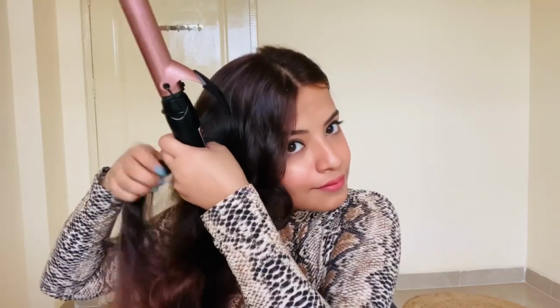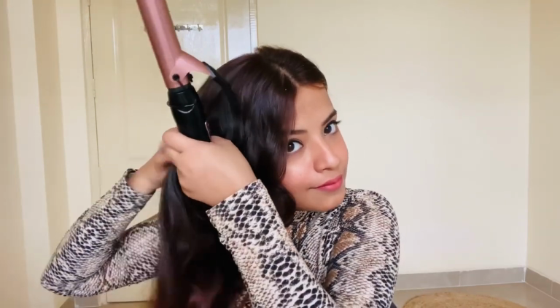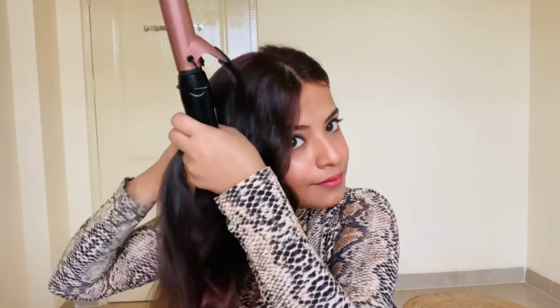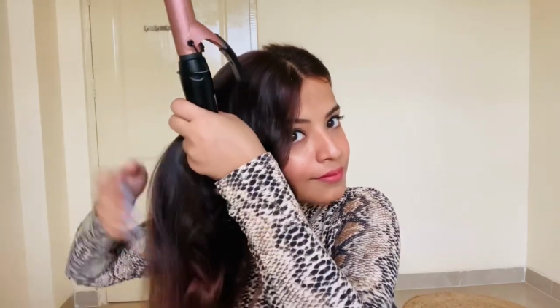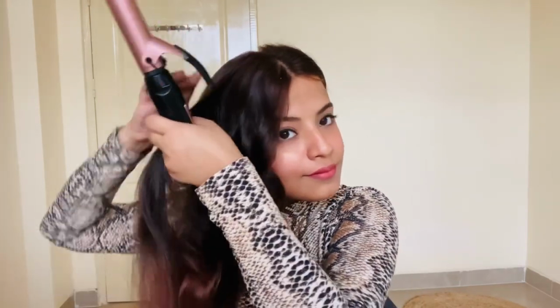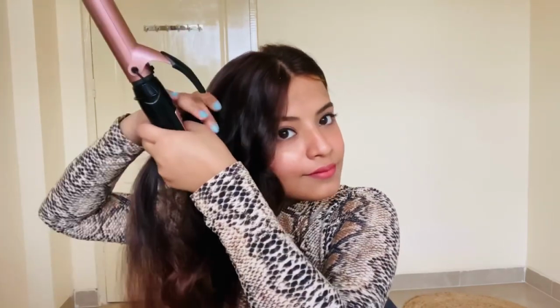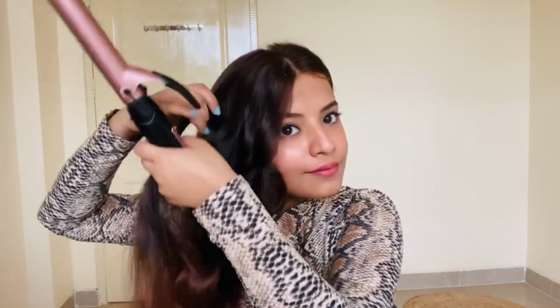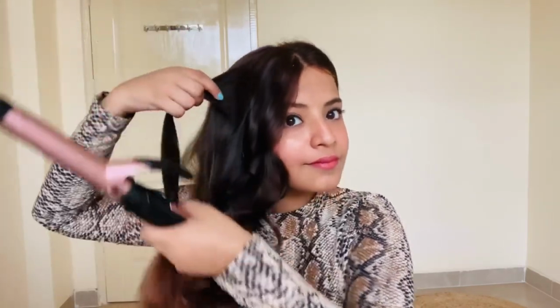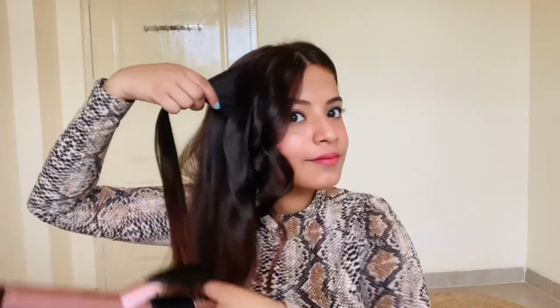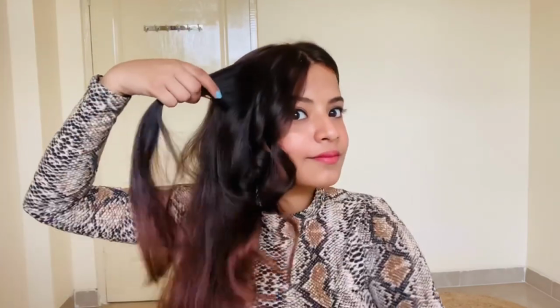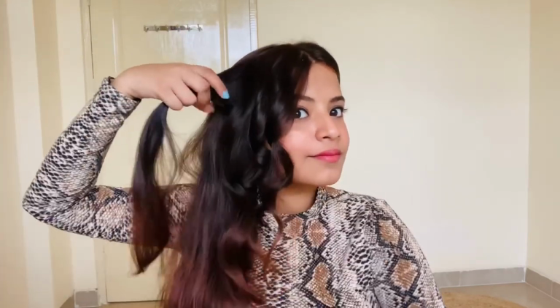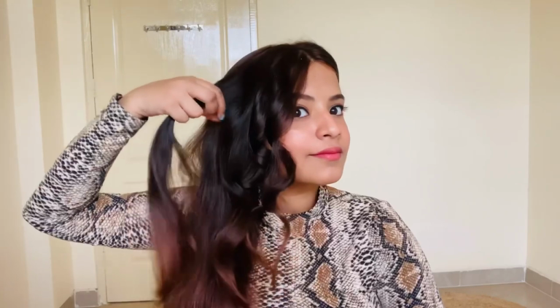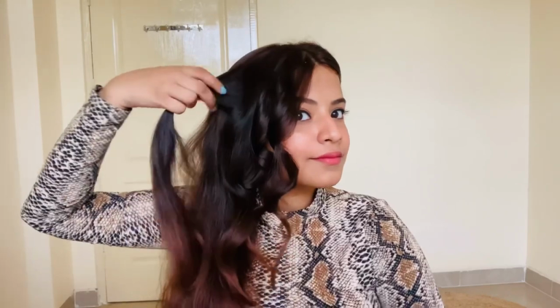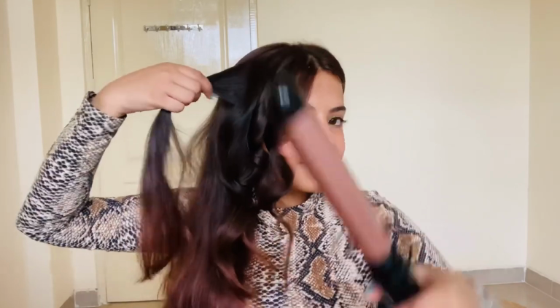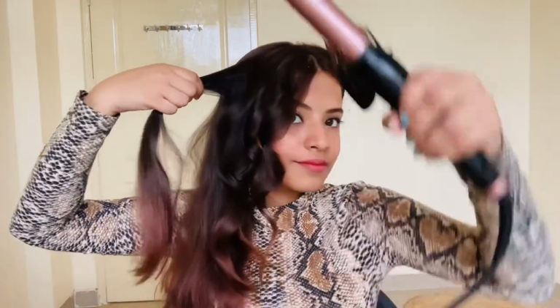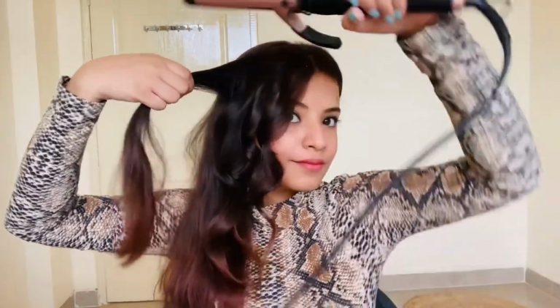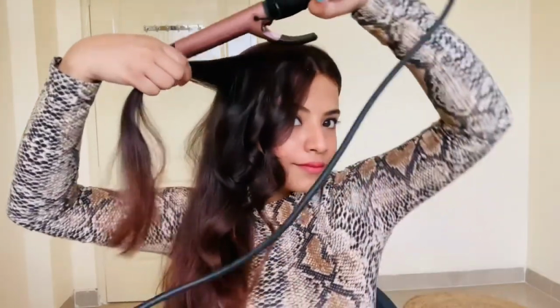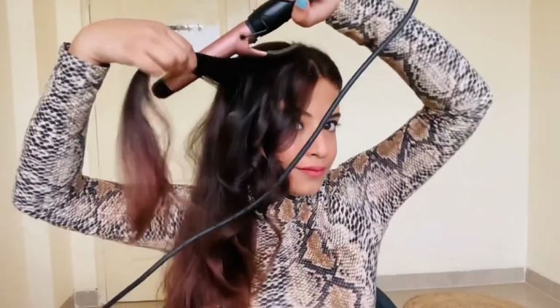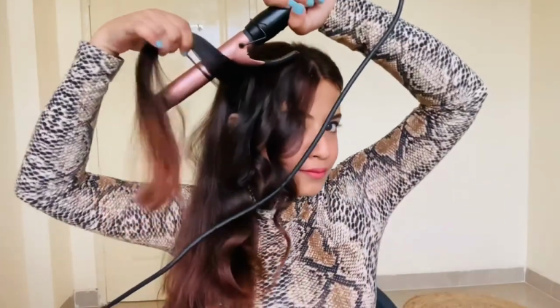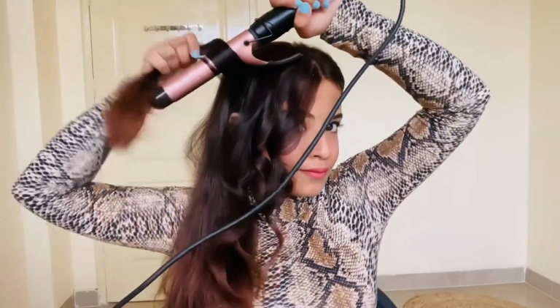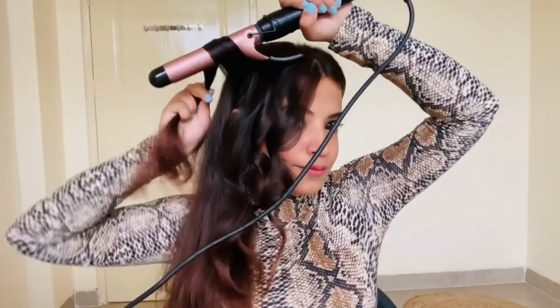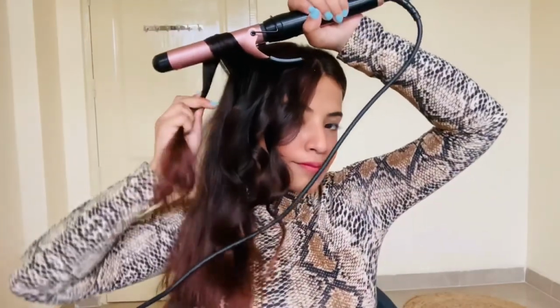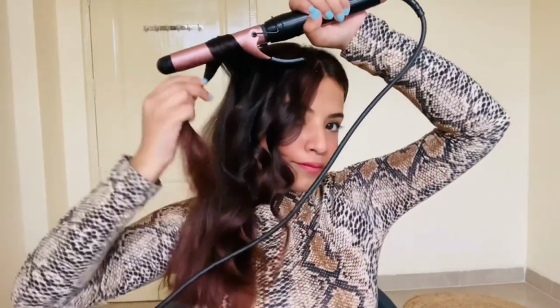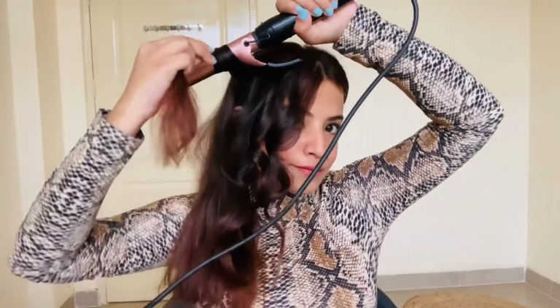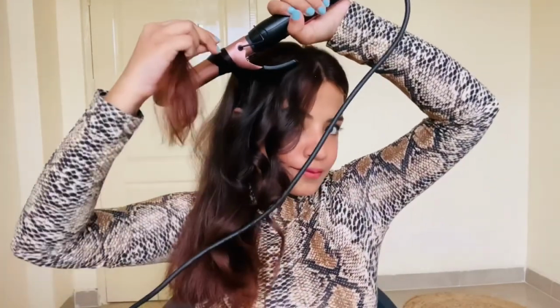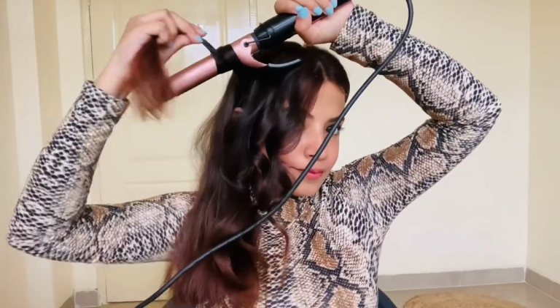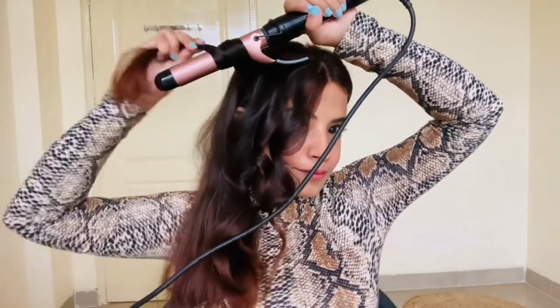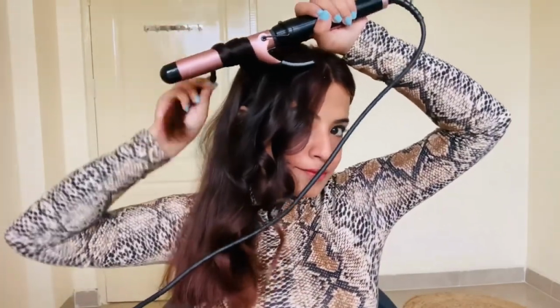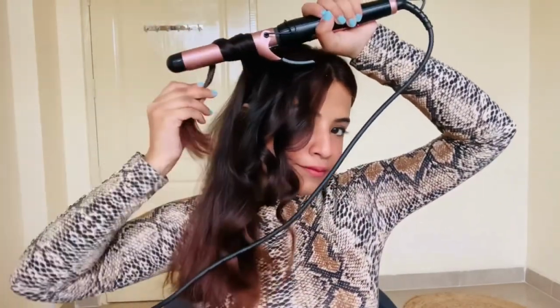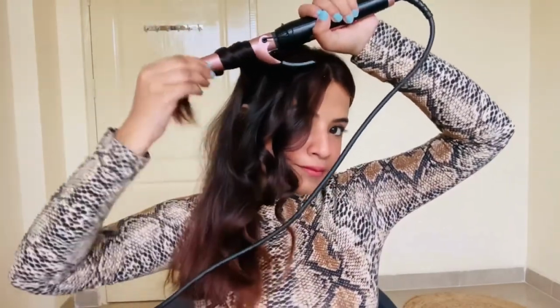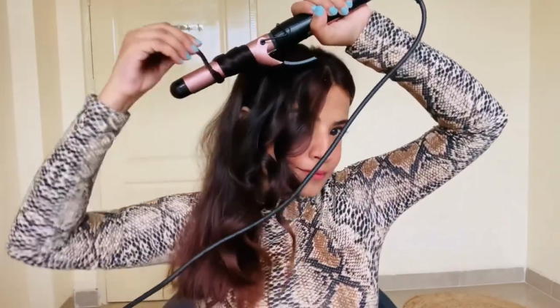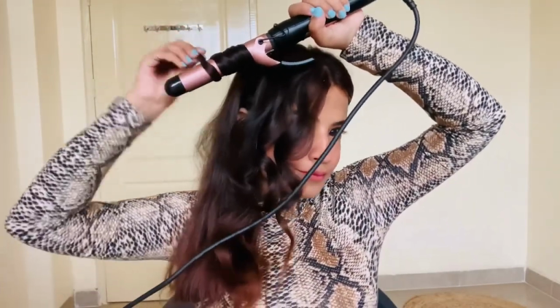Once you get used to it, it's very easy. But until the time you're not used to it, it may seem a little difficult.